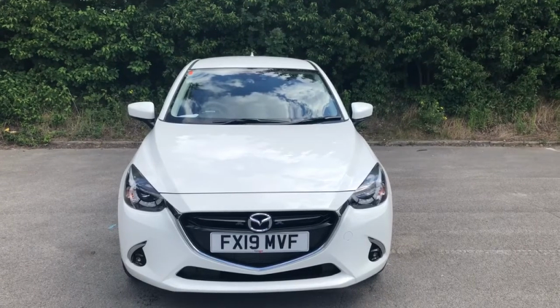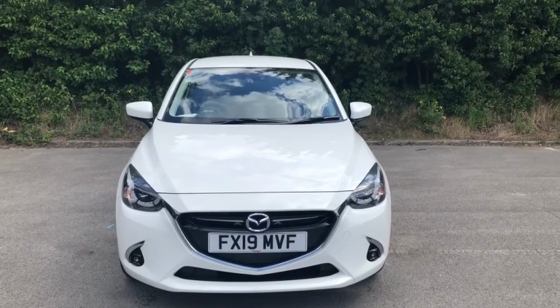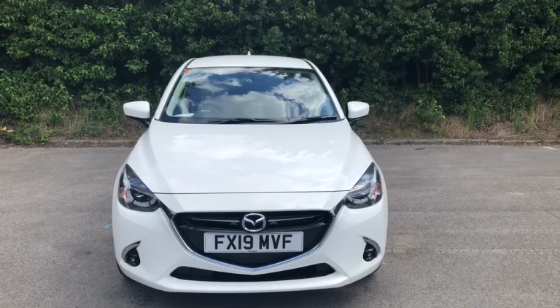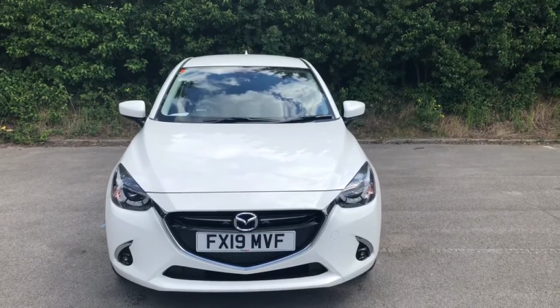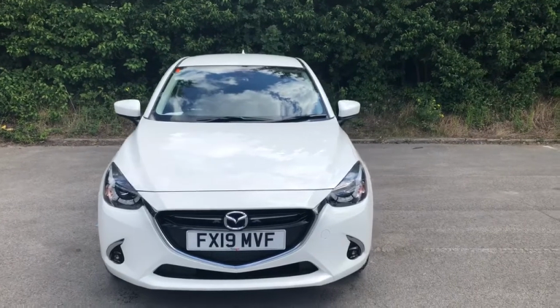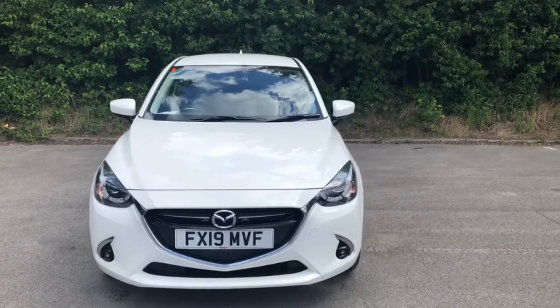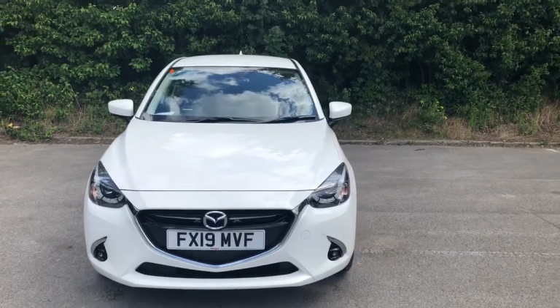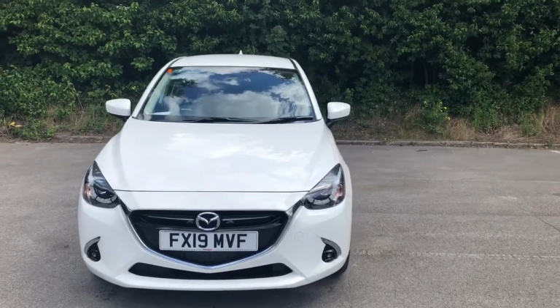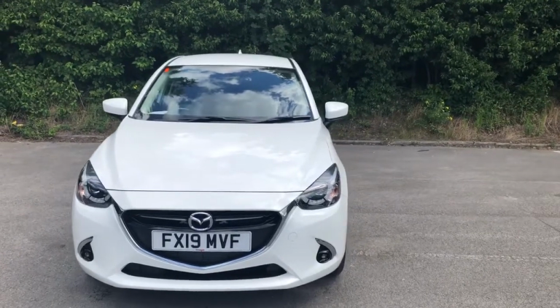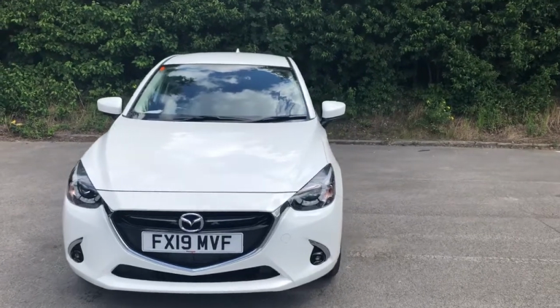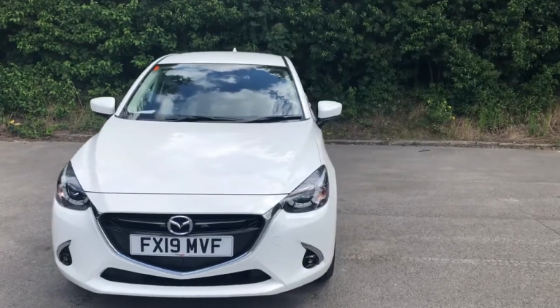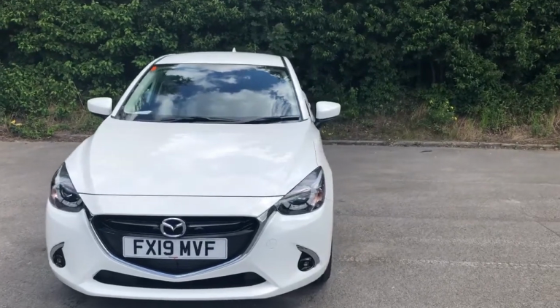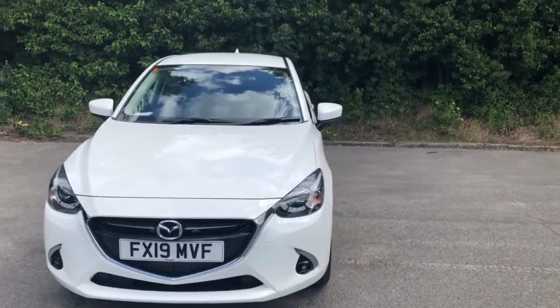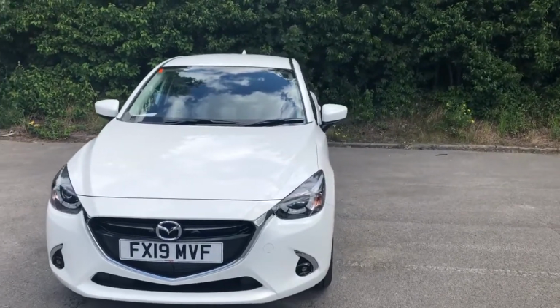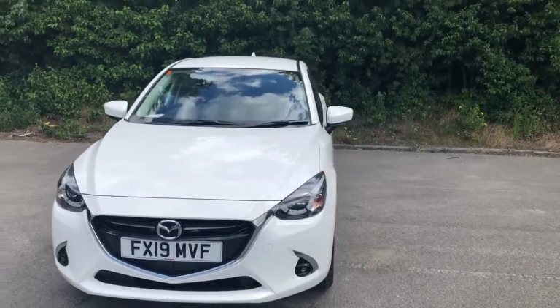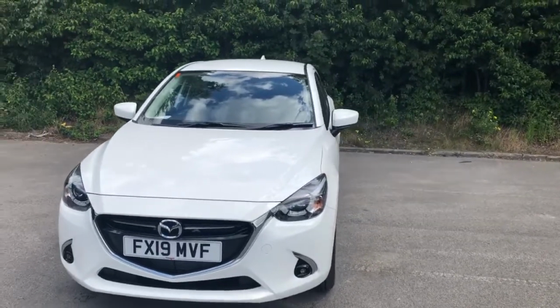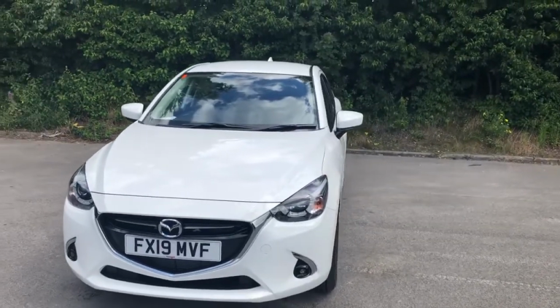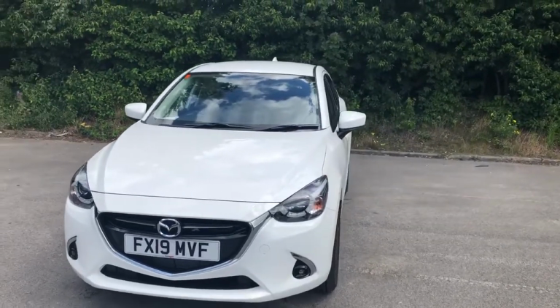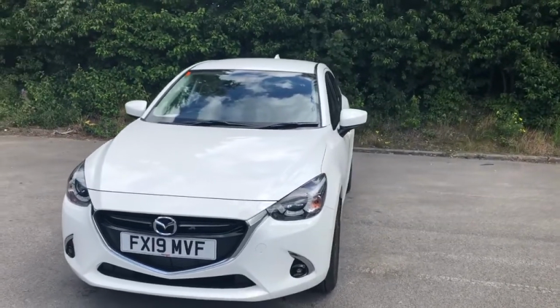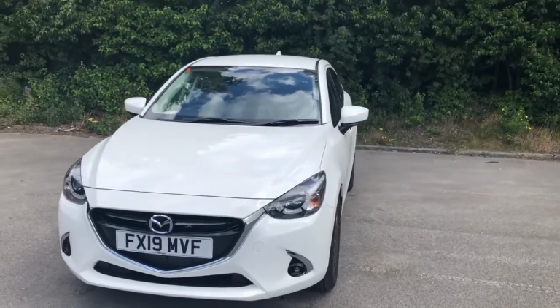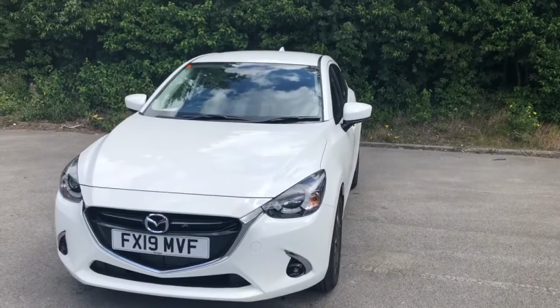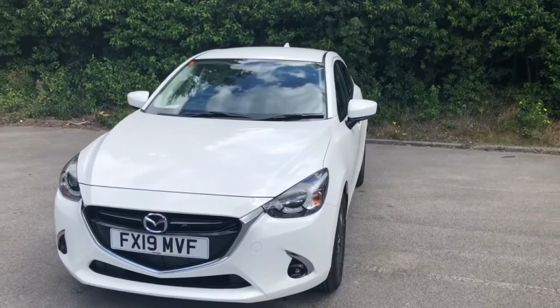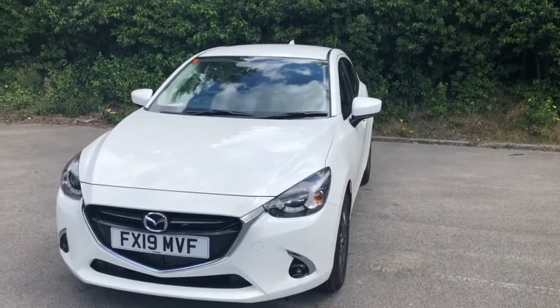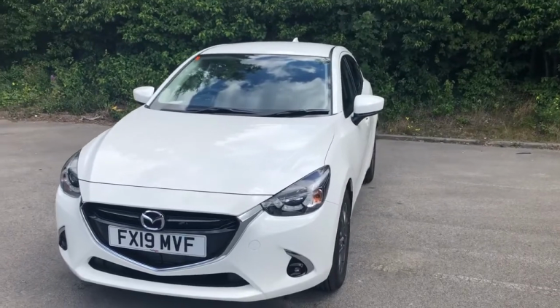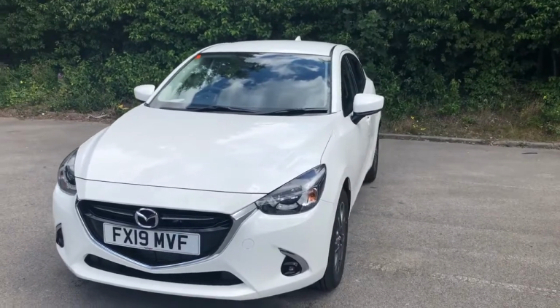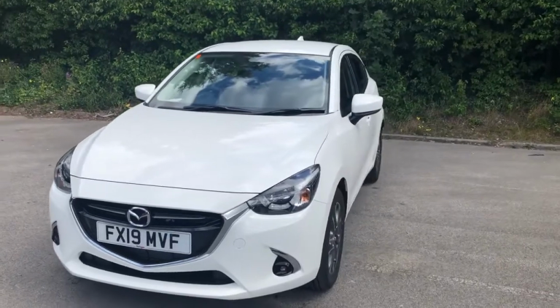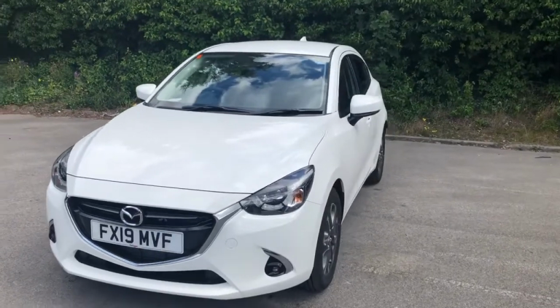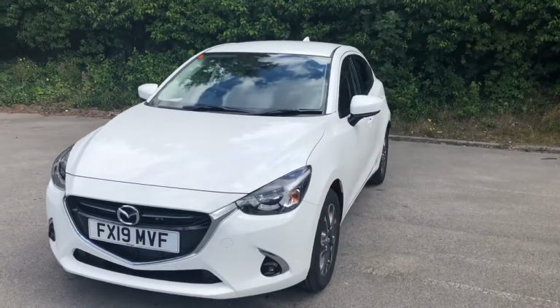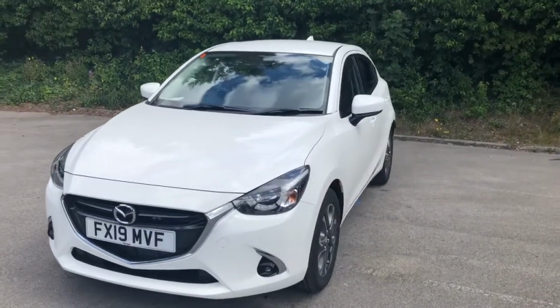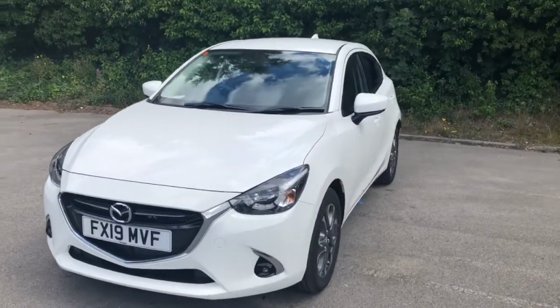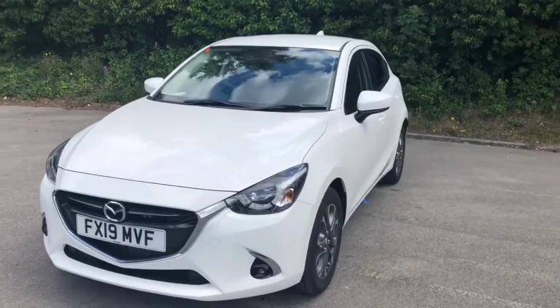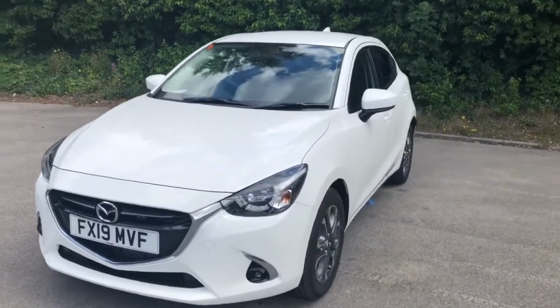Welcome to Pentagon Mazda at Lincoln Tritton Road. Here we have a 2019 Mazda 2 GT Sport Nav.